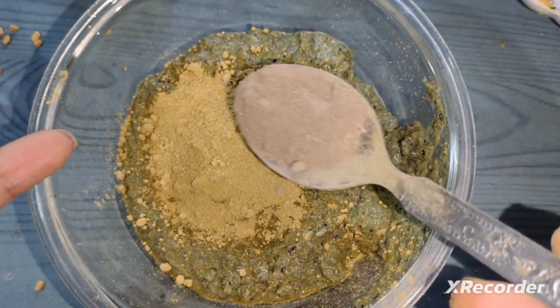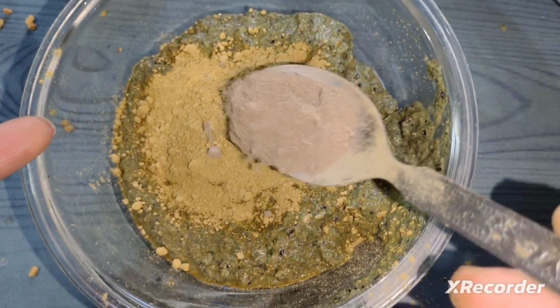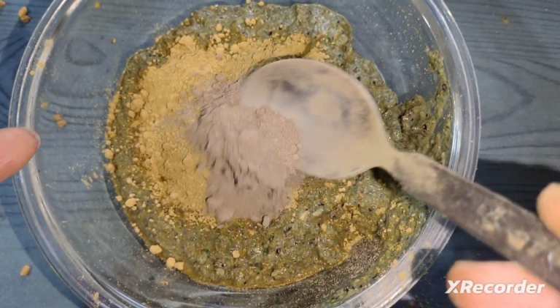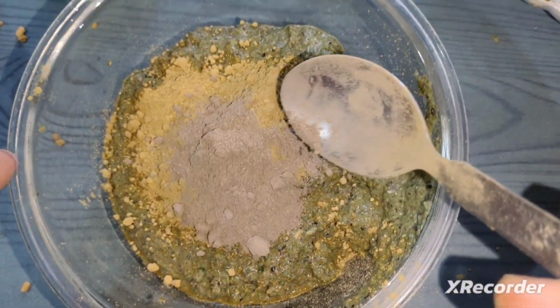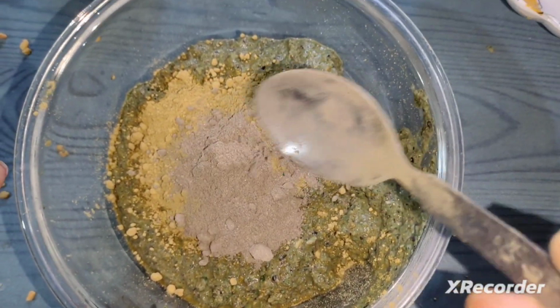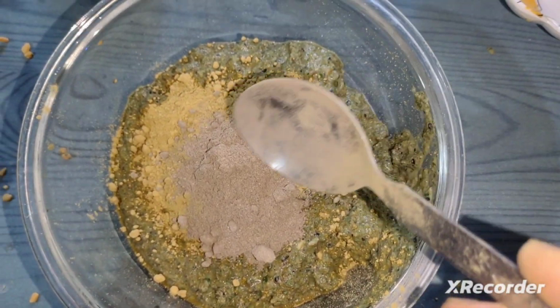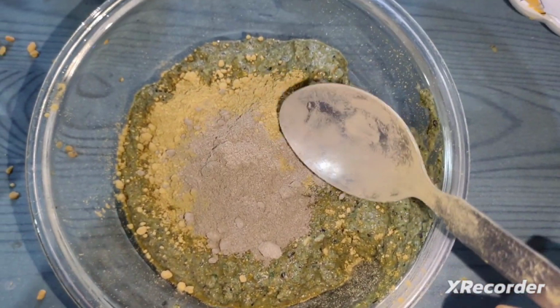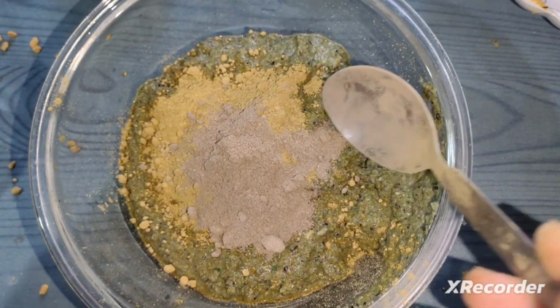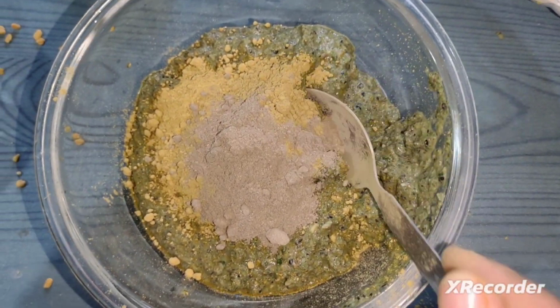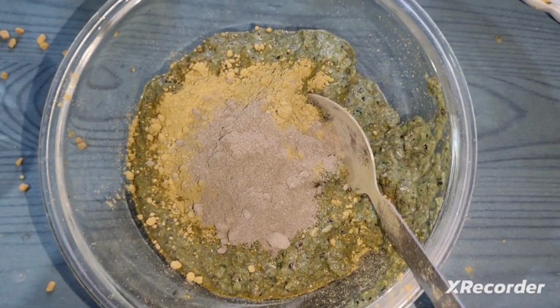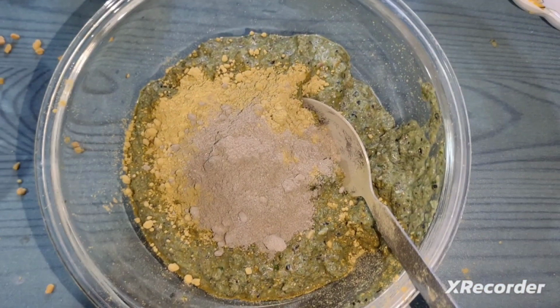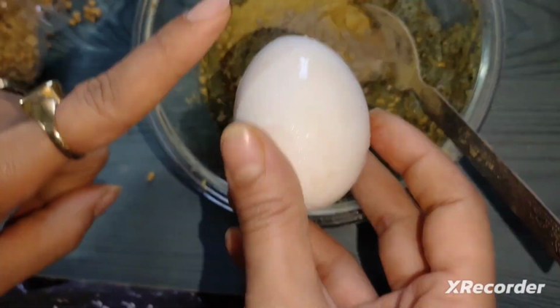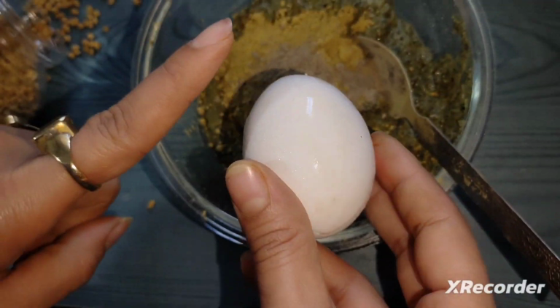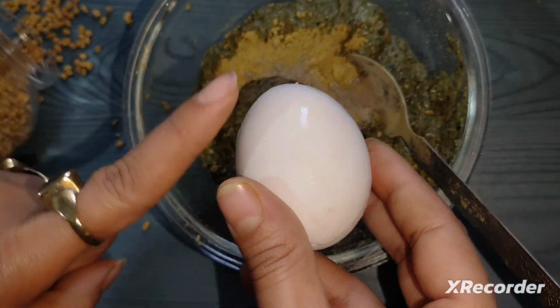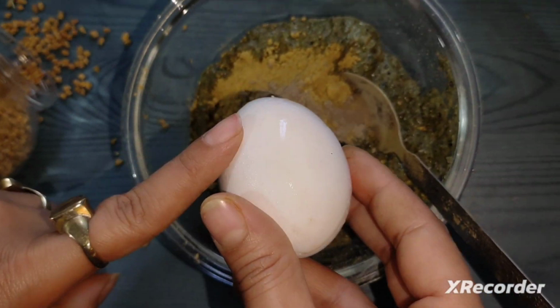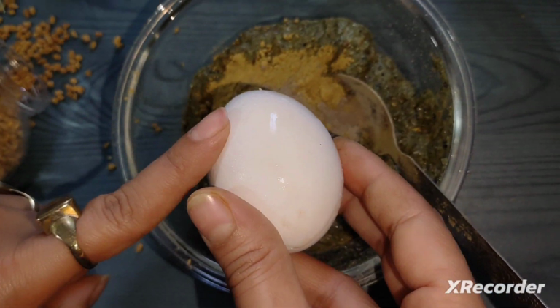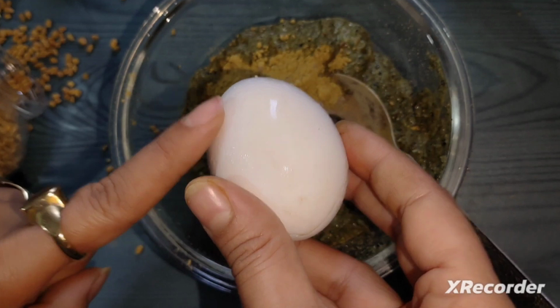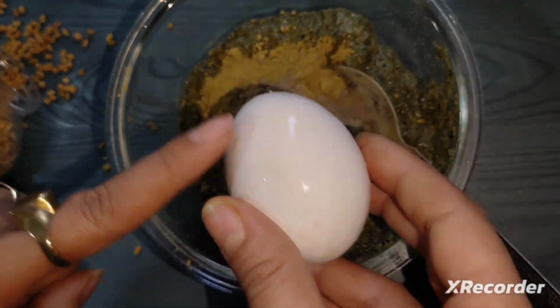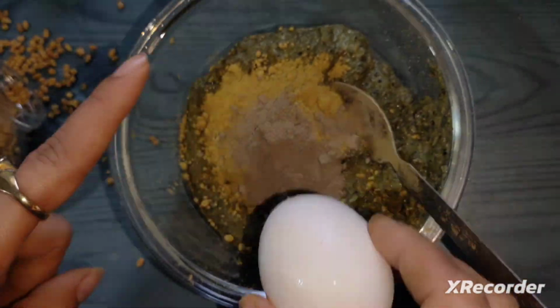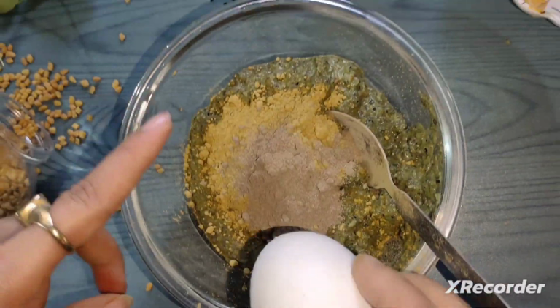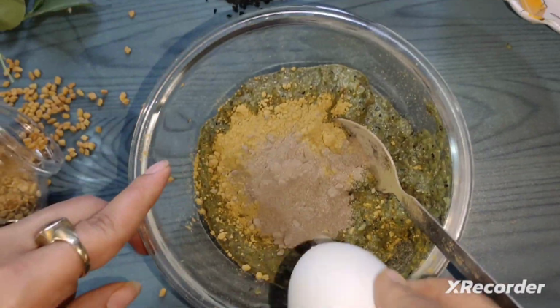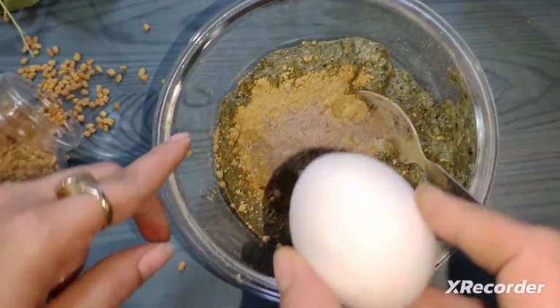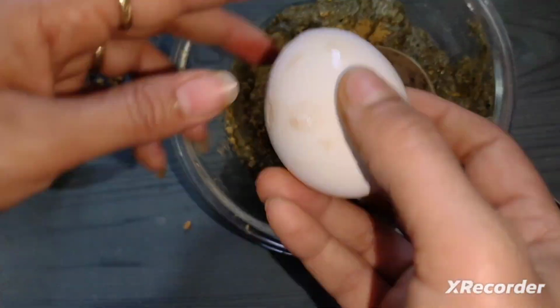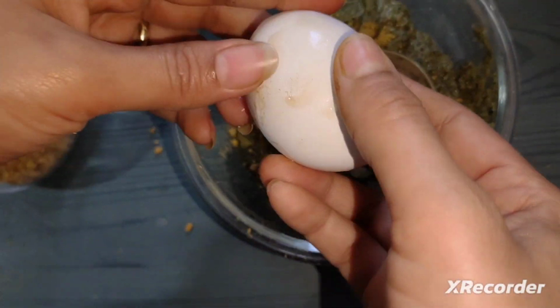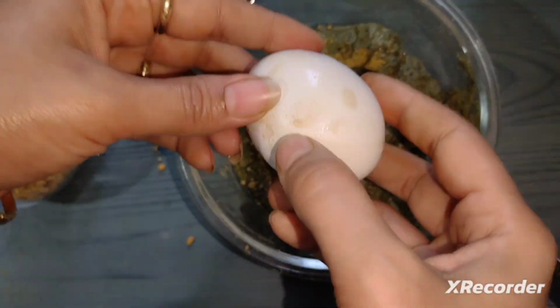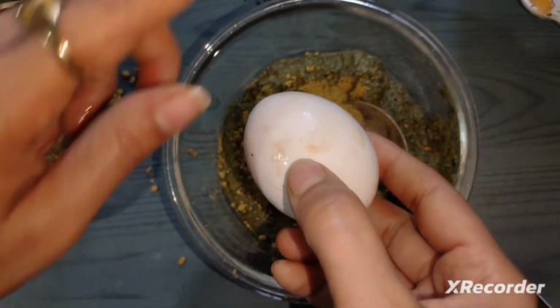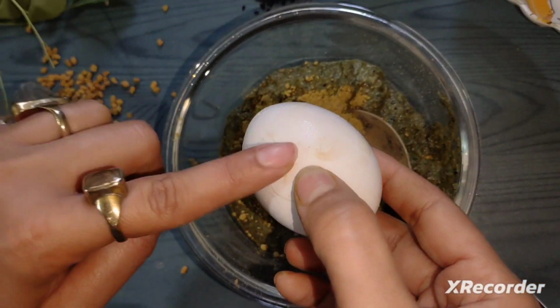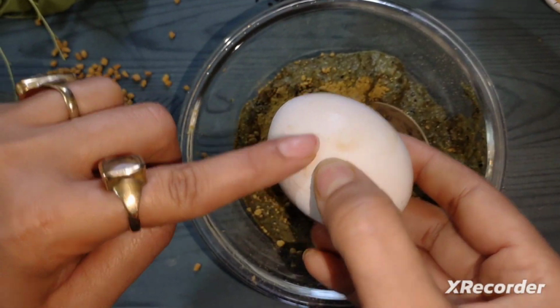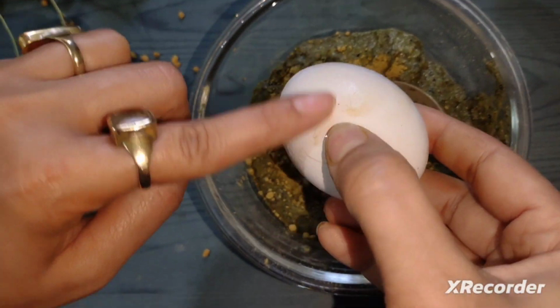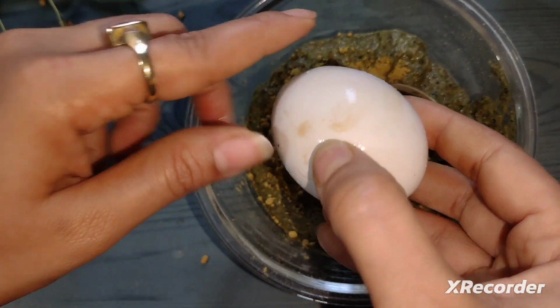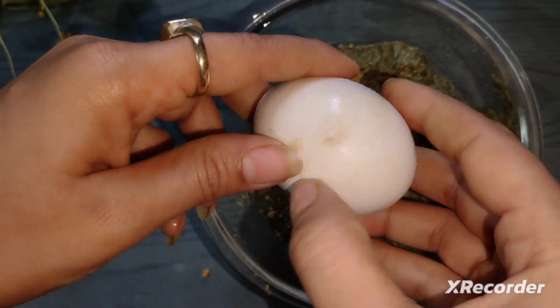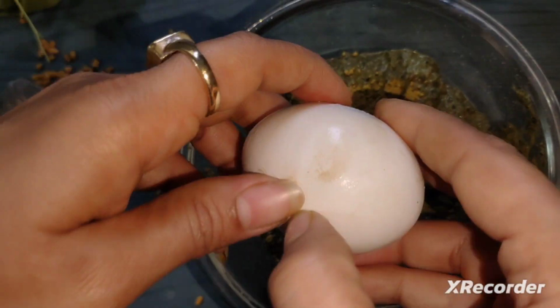Now I will add the egg — I will add only the yellow part, the egg yolk.